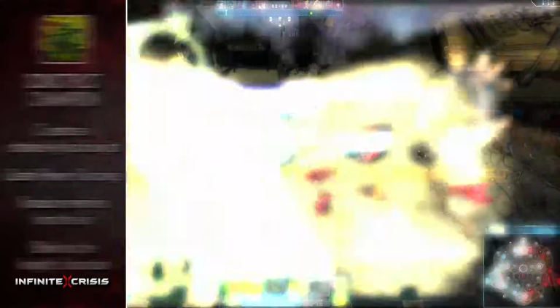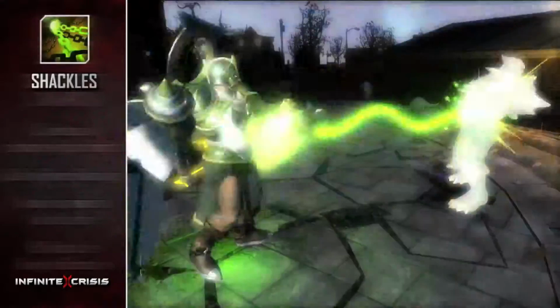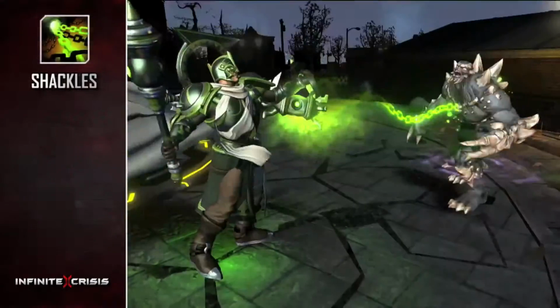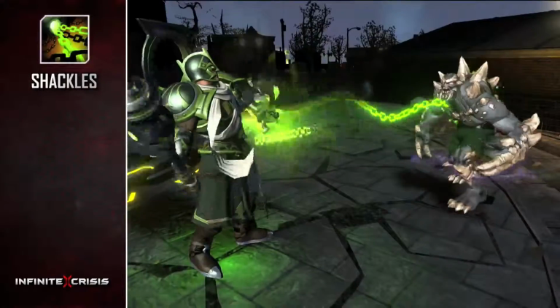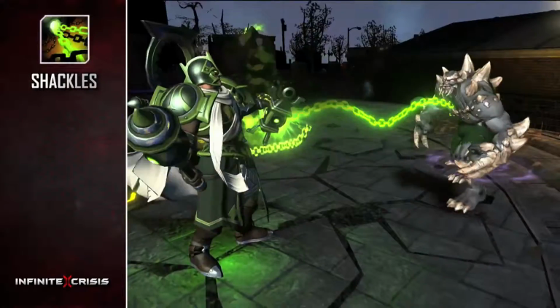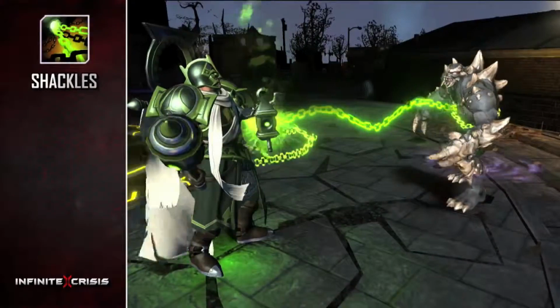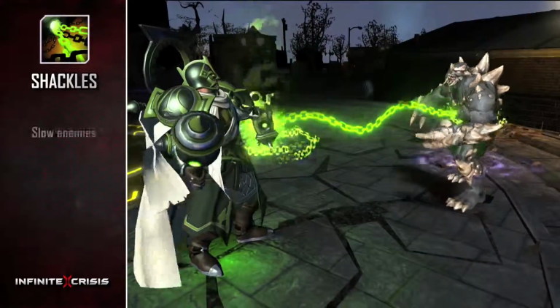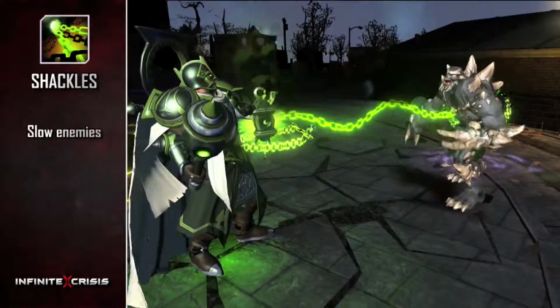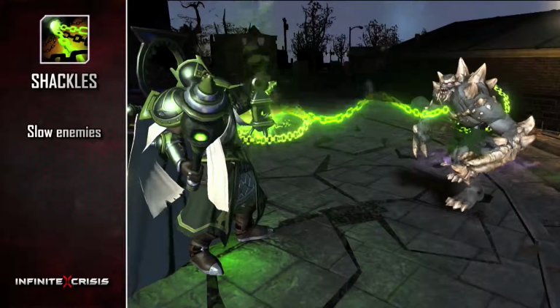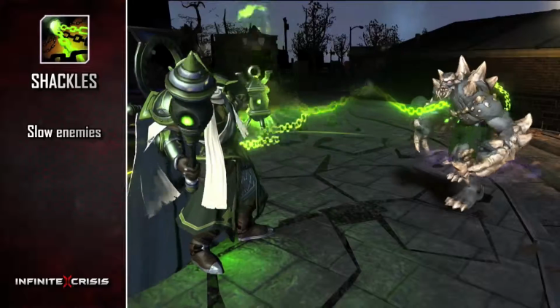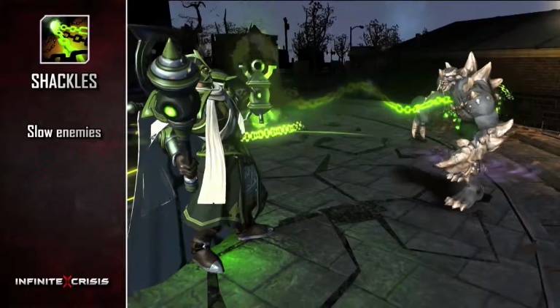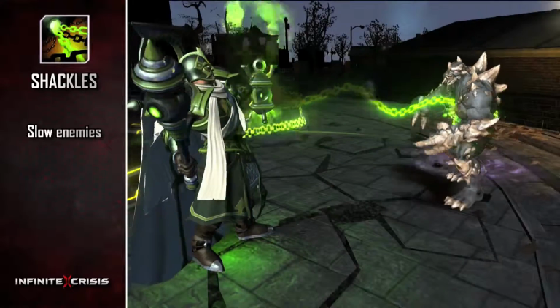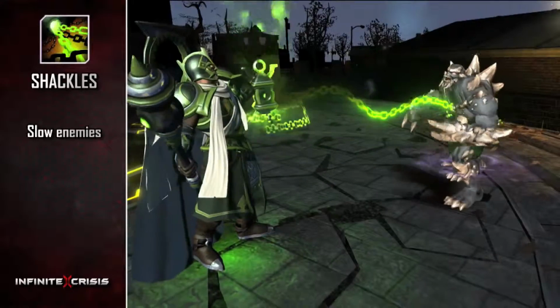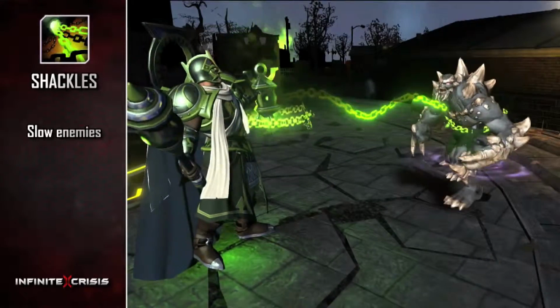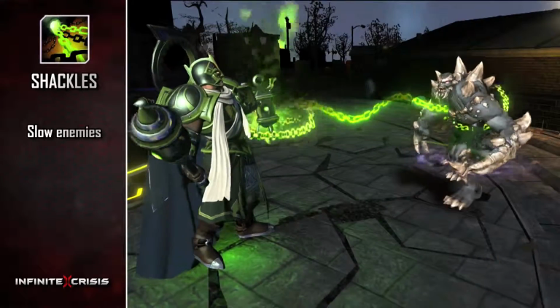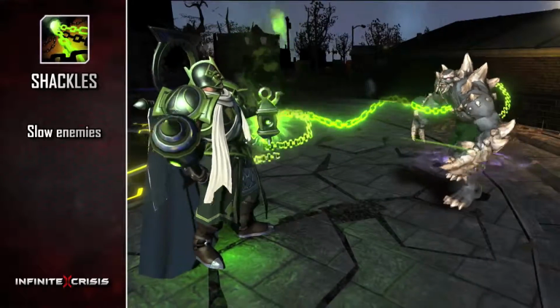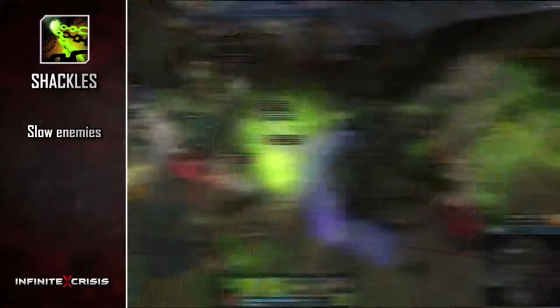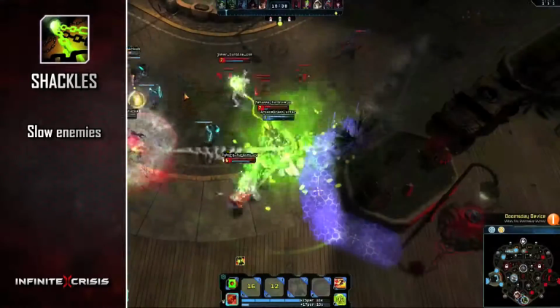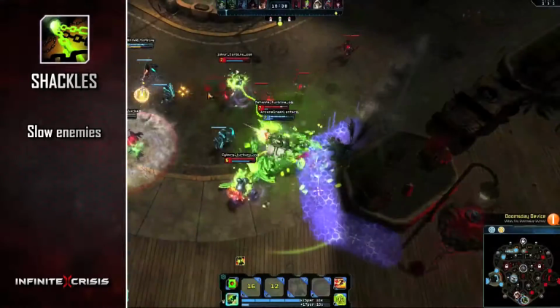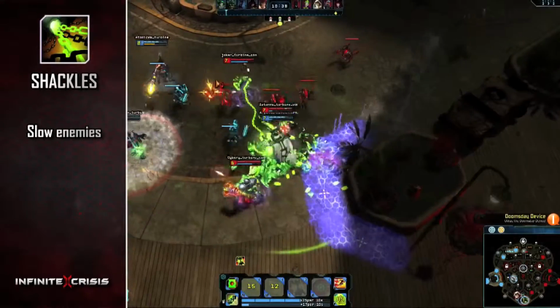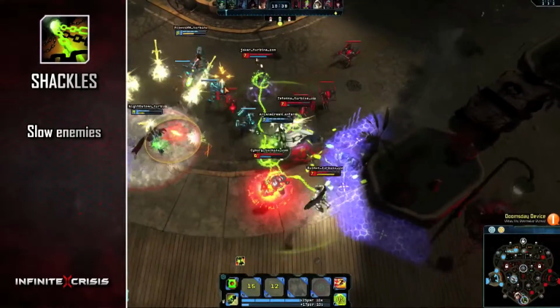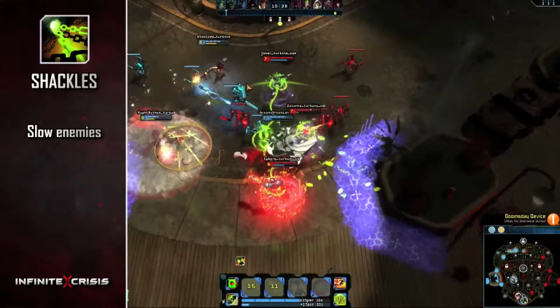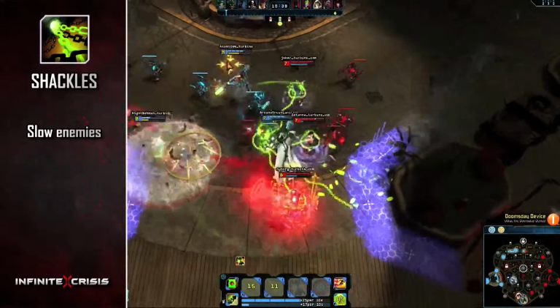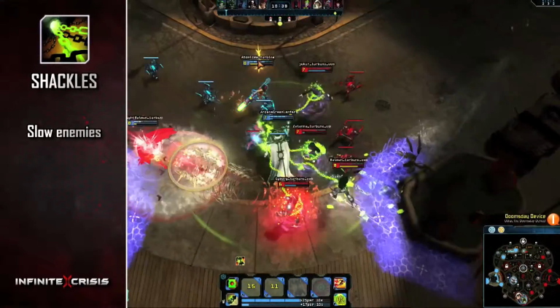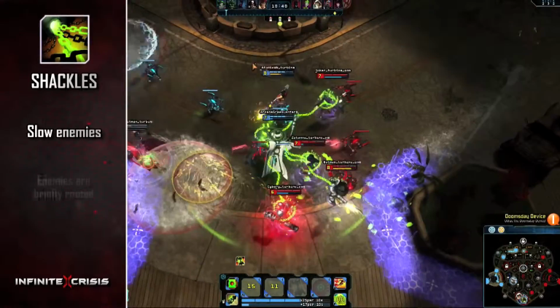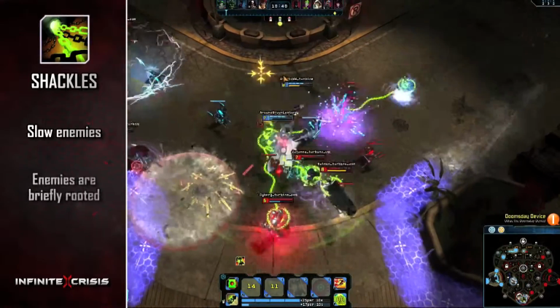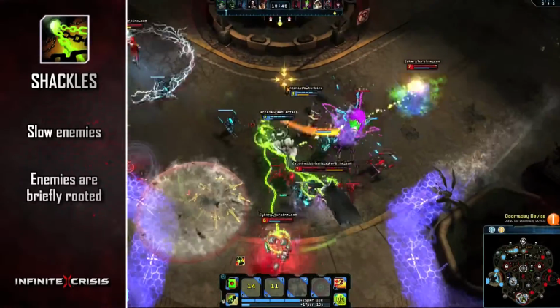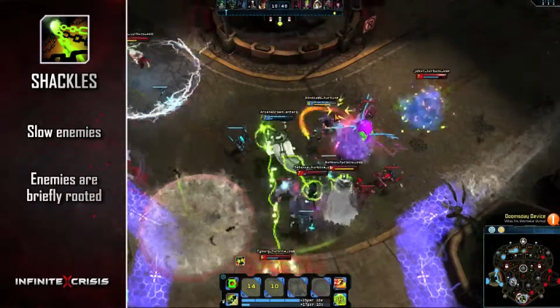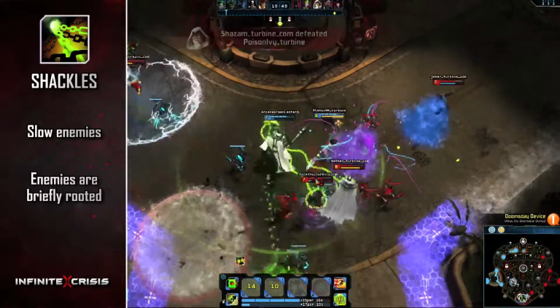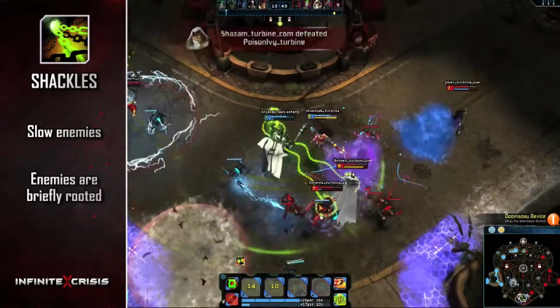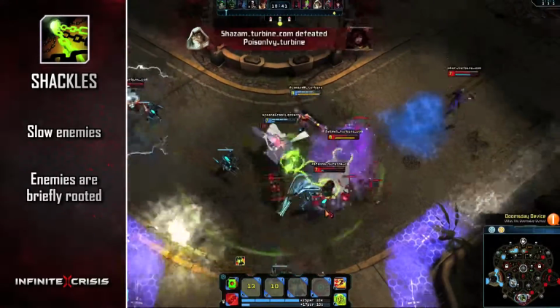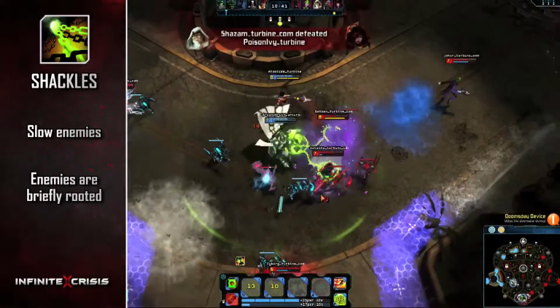Use Shackles to slow enemies near your Lantern. When the slow expires, all enemies in range are briefly rooted.